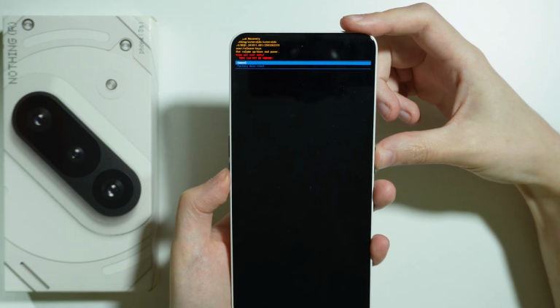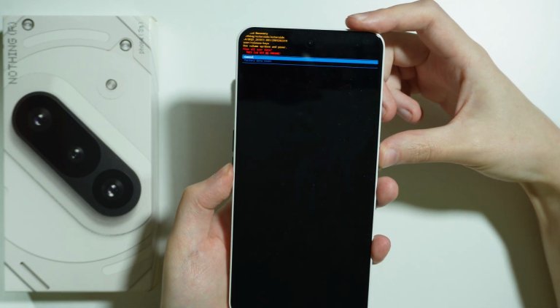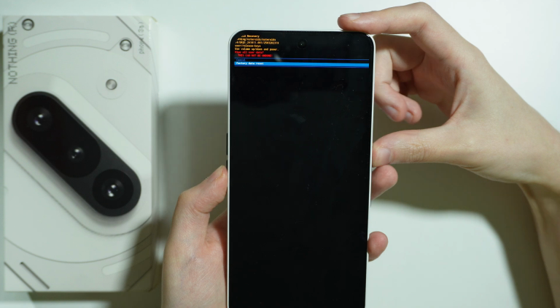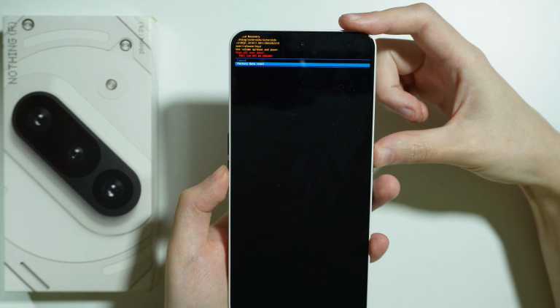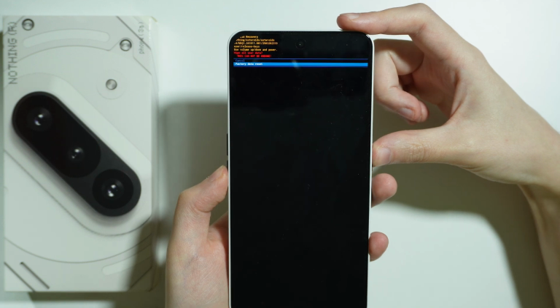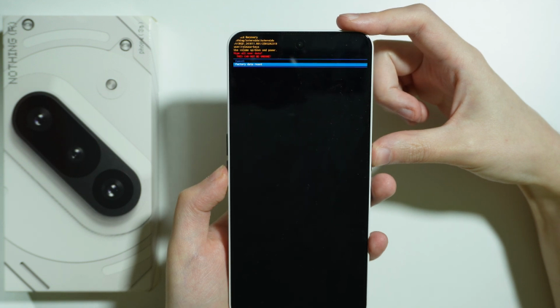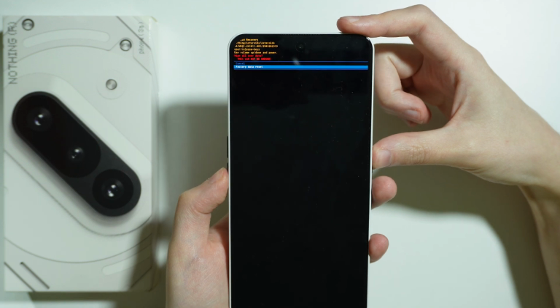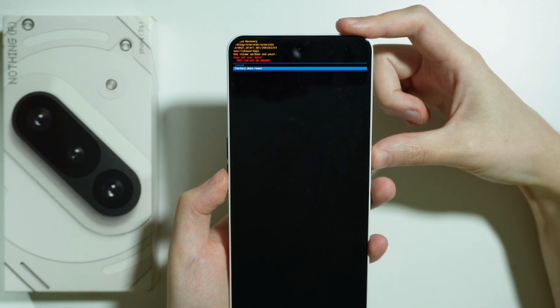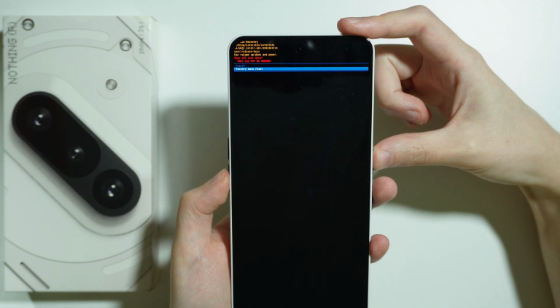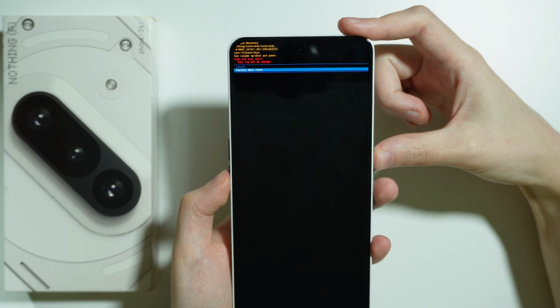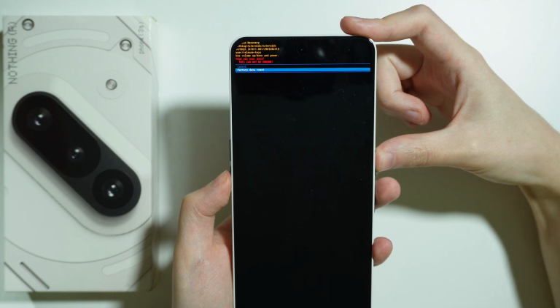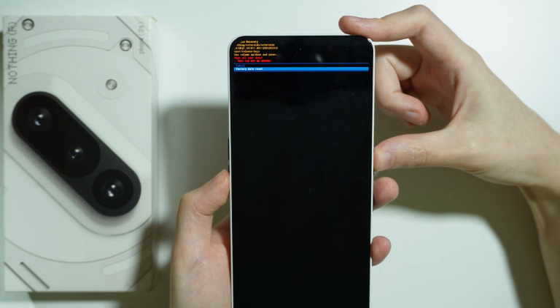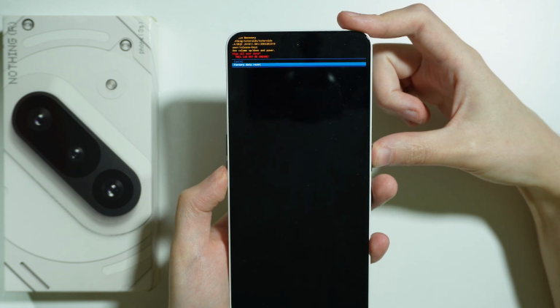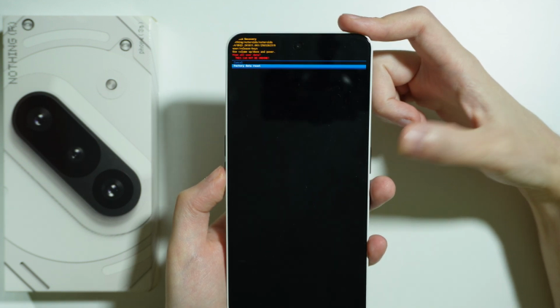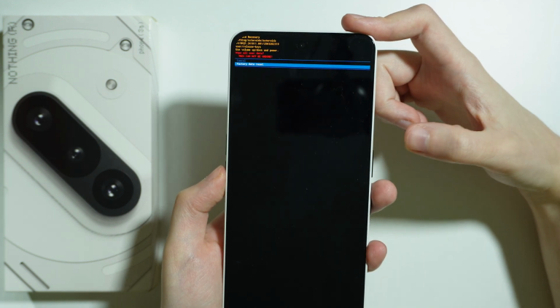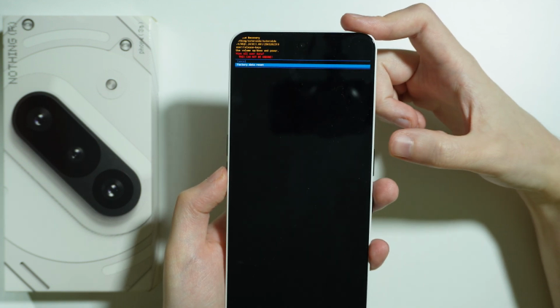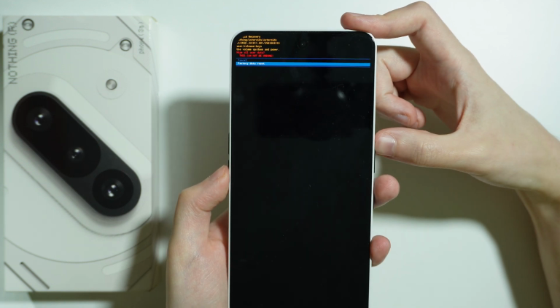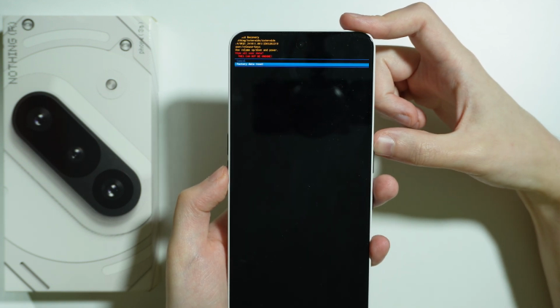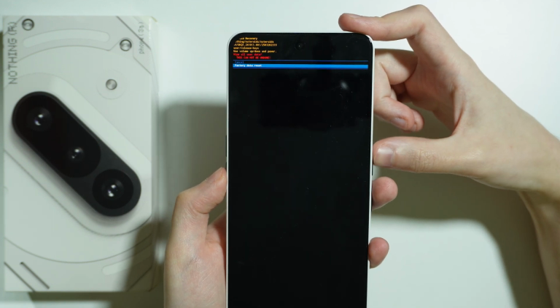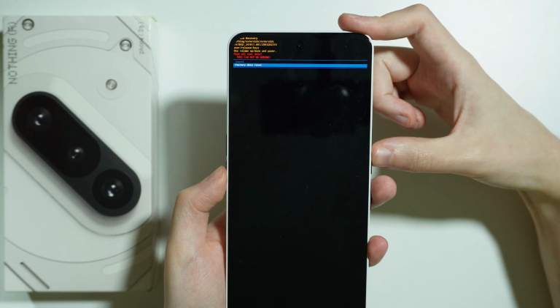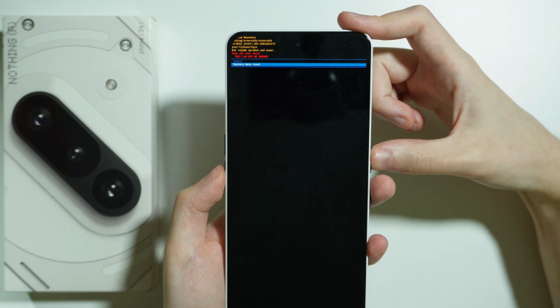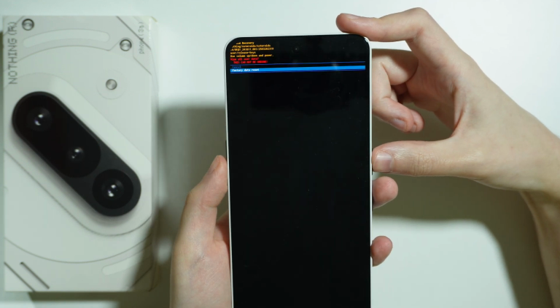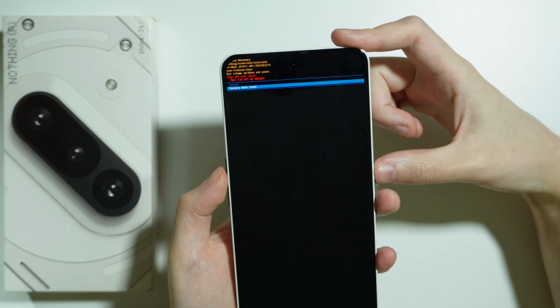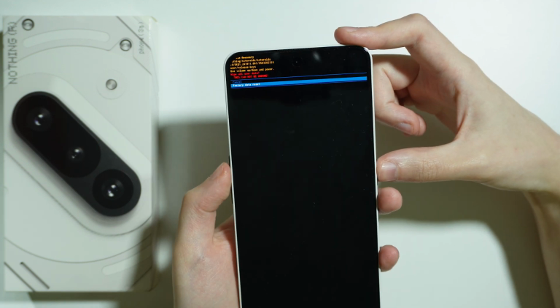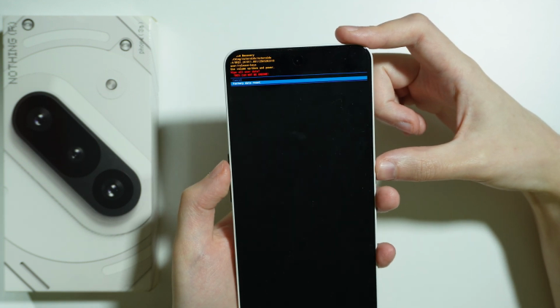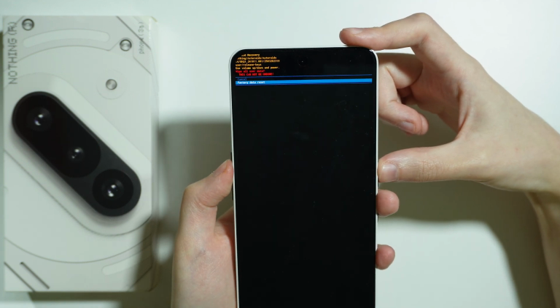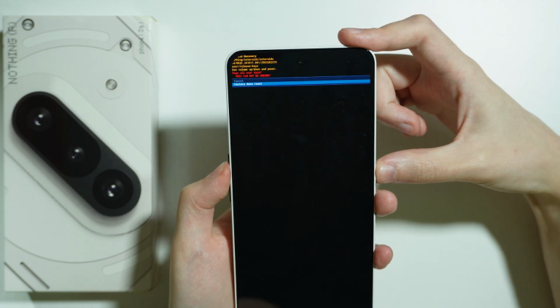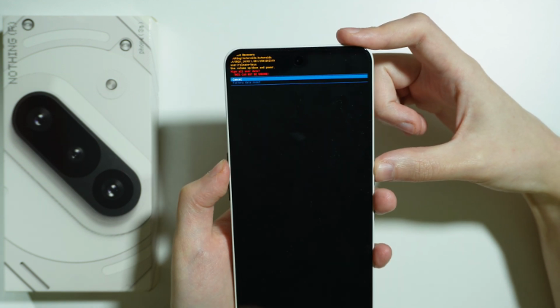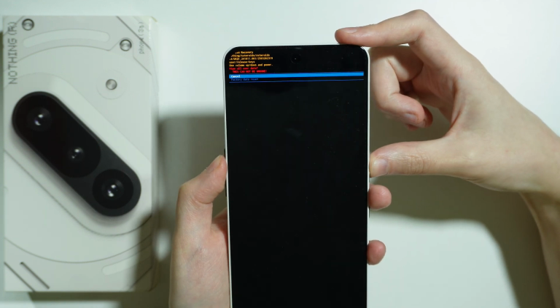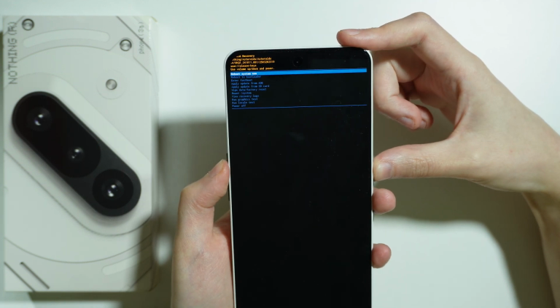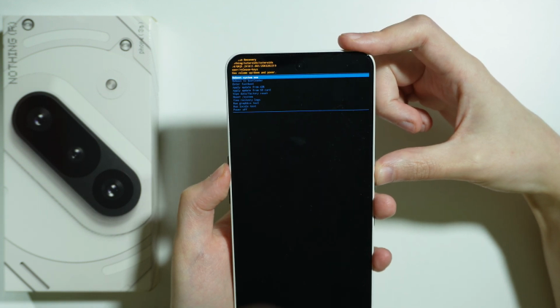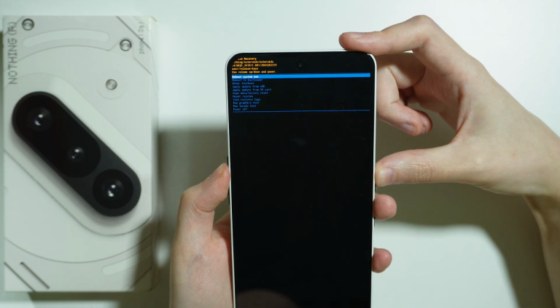Then once again go to Factory Data Reset and press the power button again to confirm. And that is all.